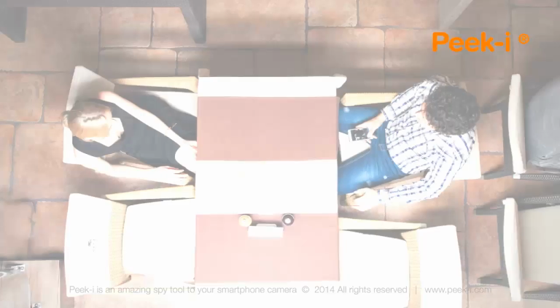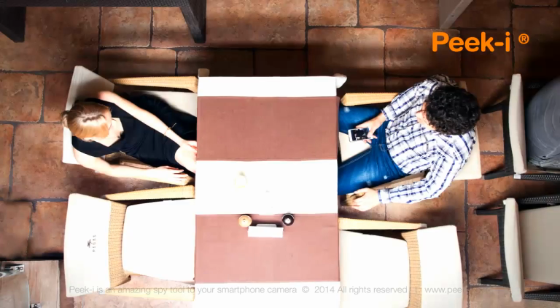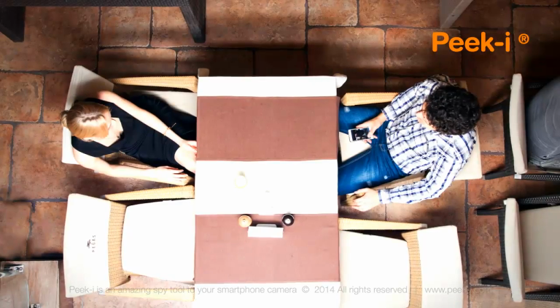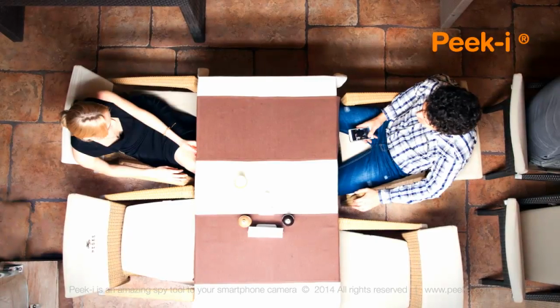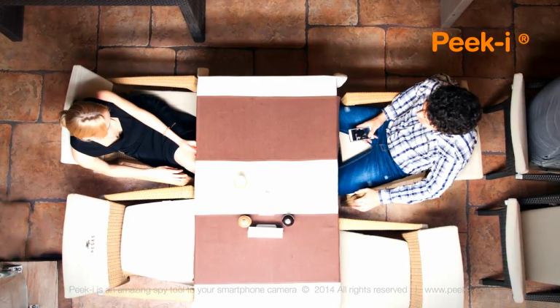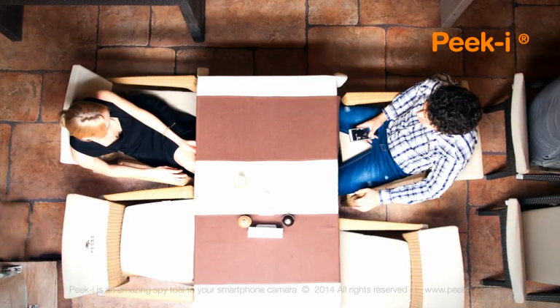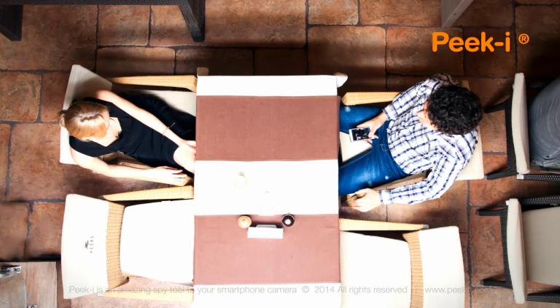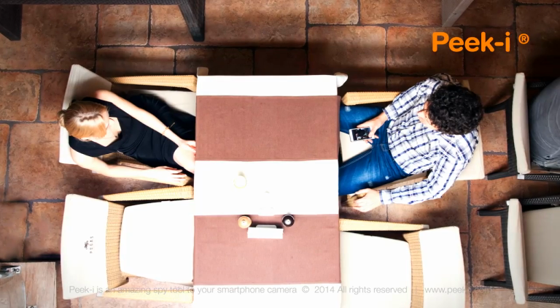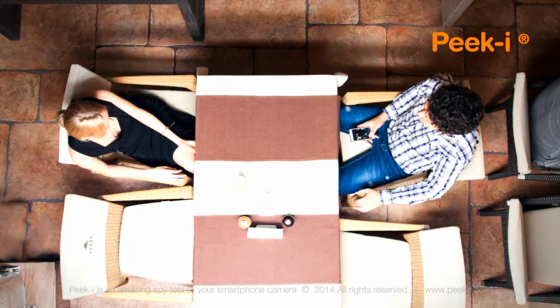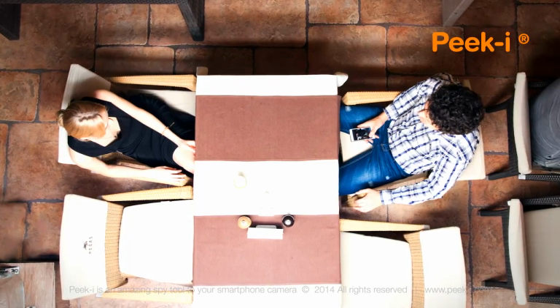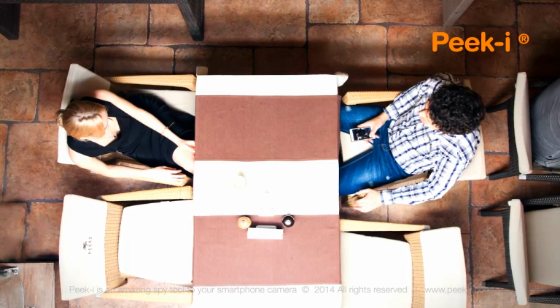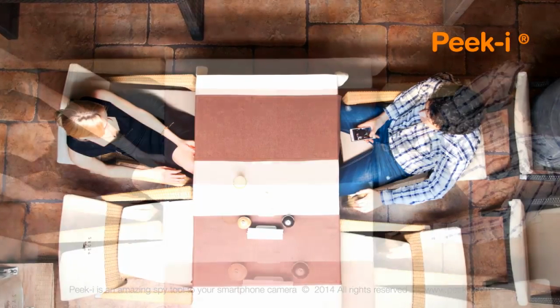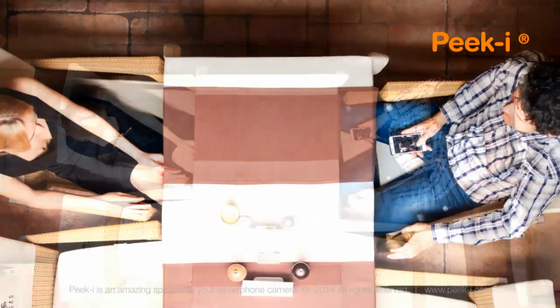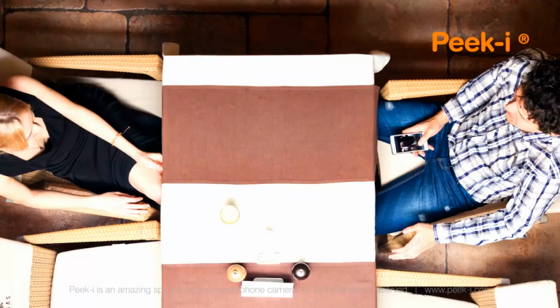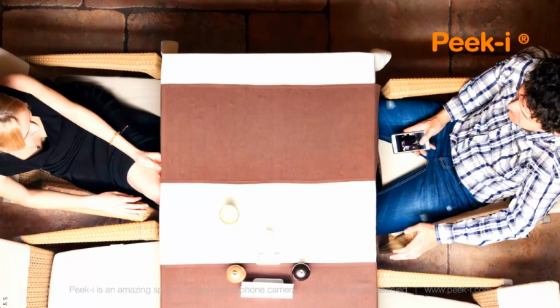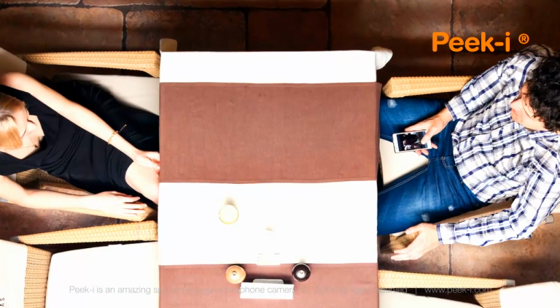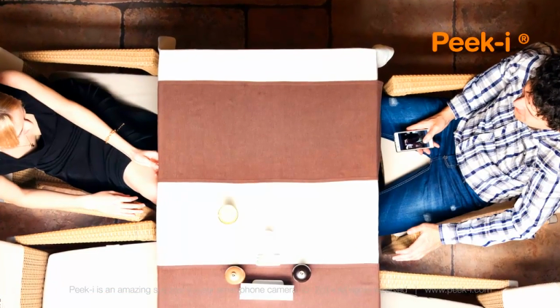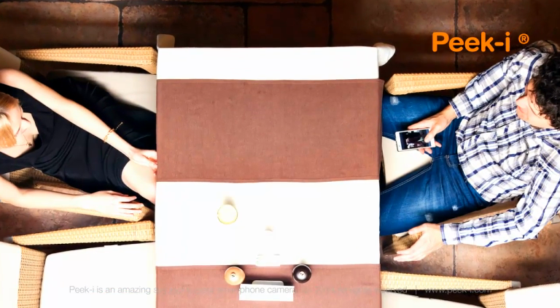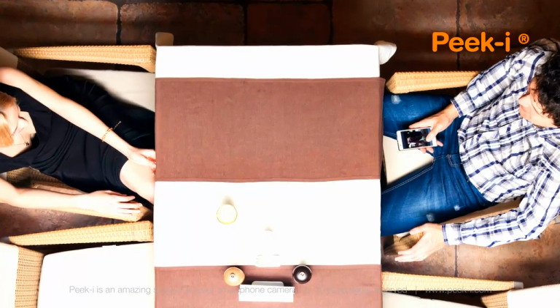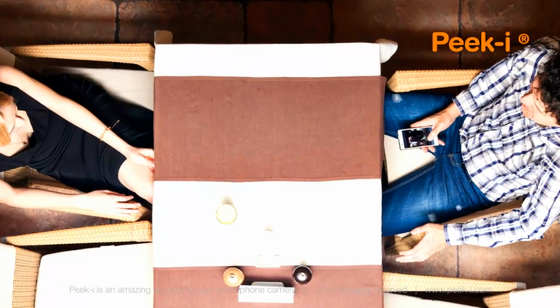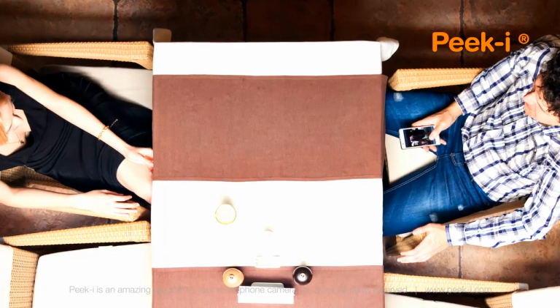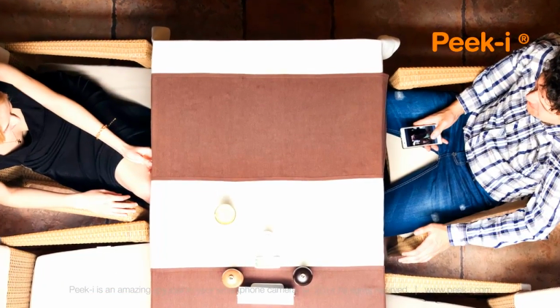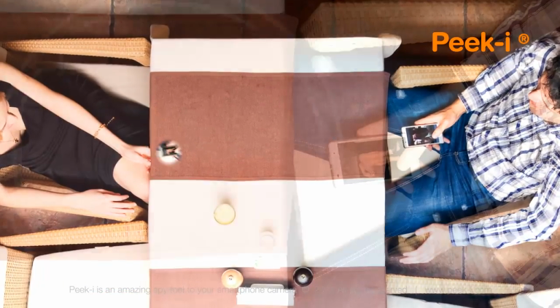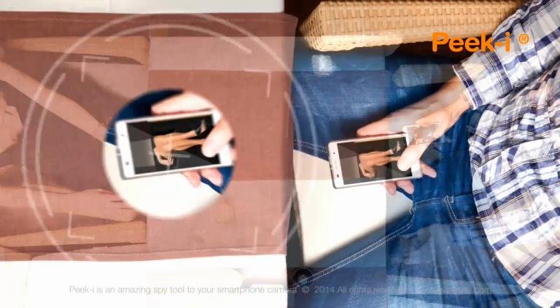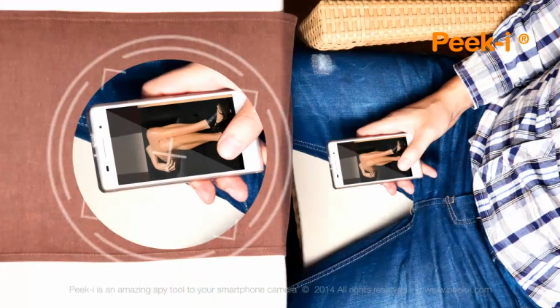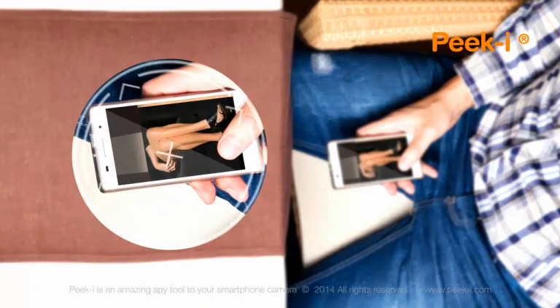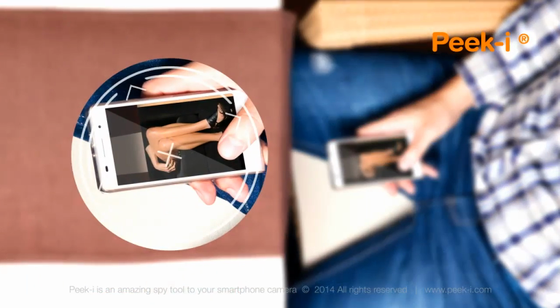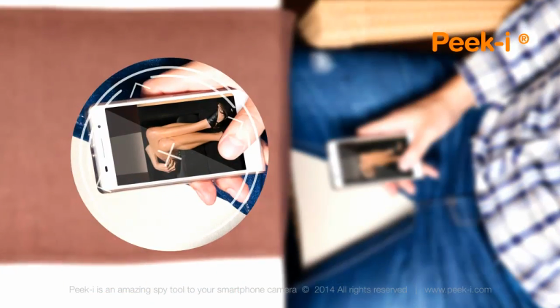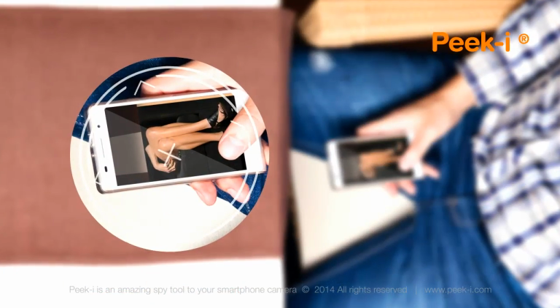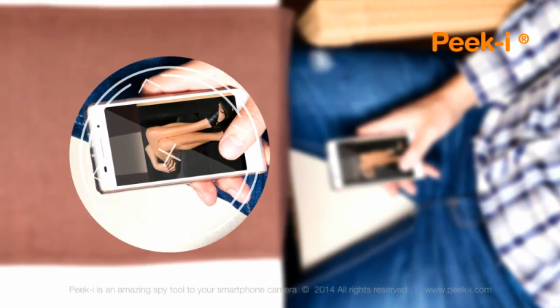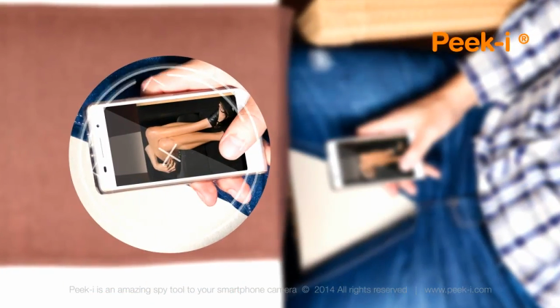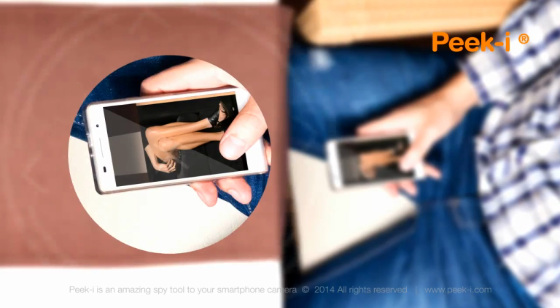PeekEye will help you take nice, or perhaps quite naughty, pictures. But that is none of our business.